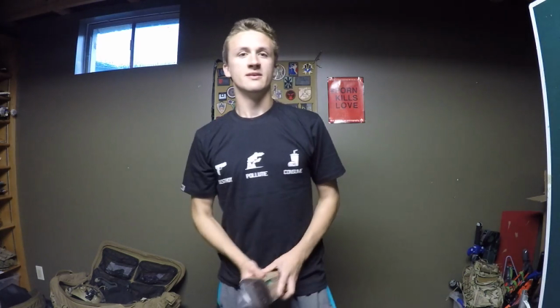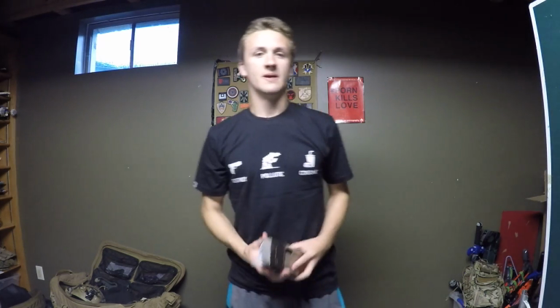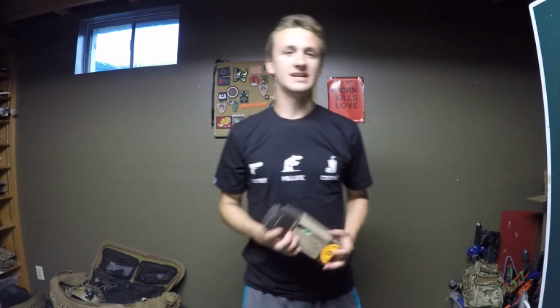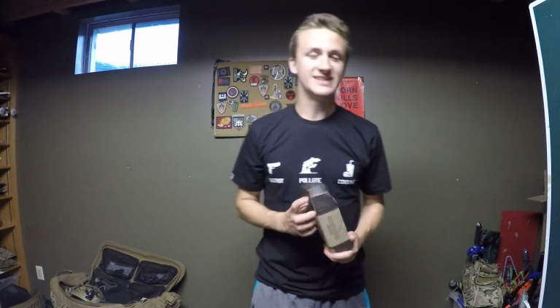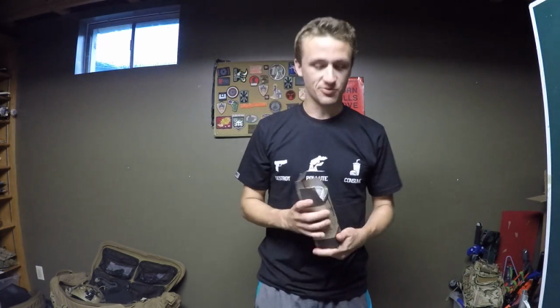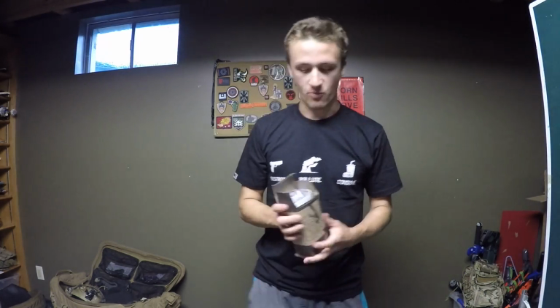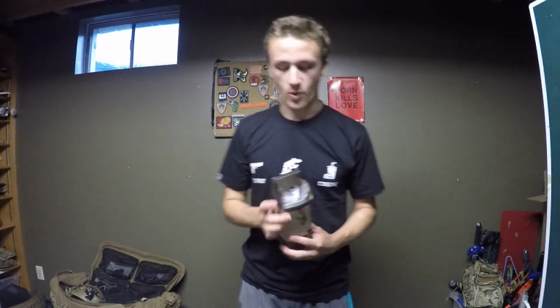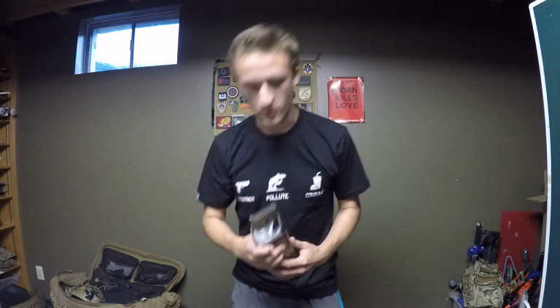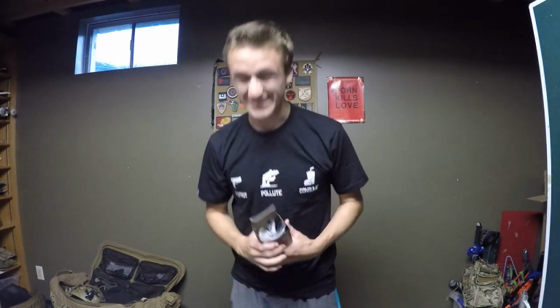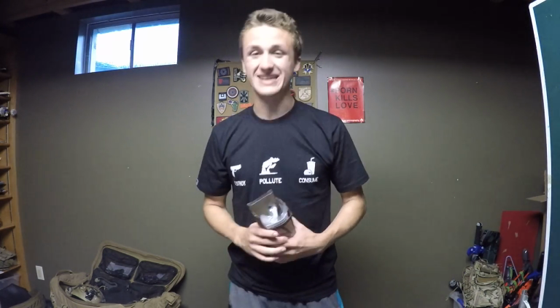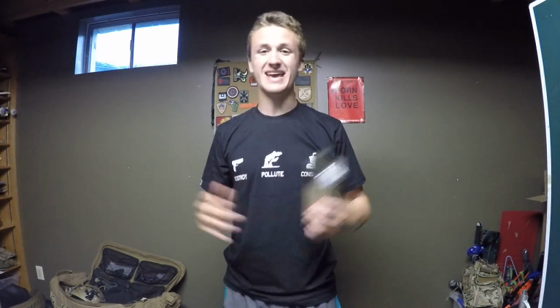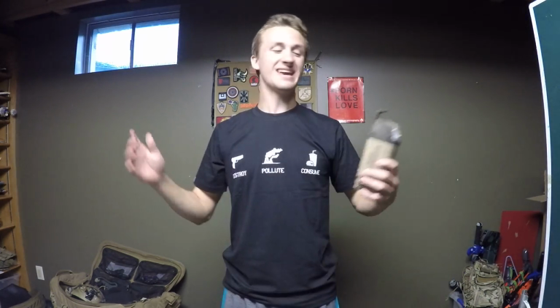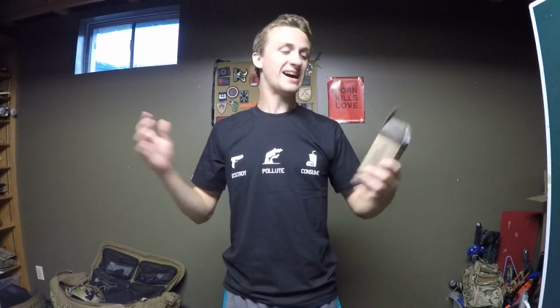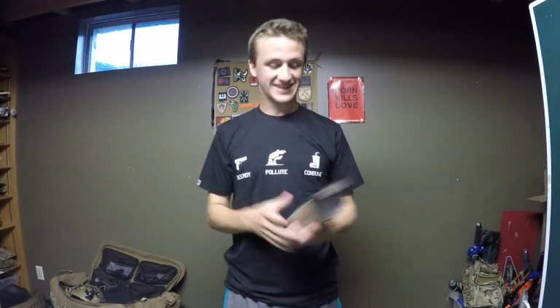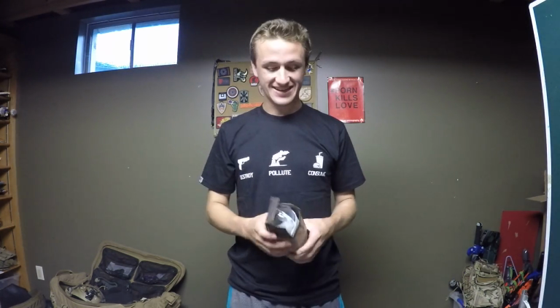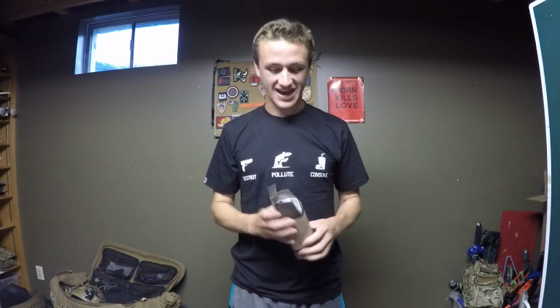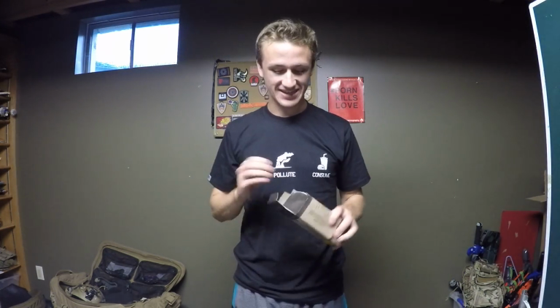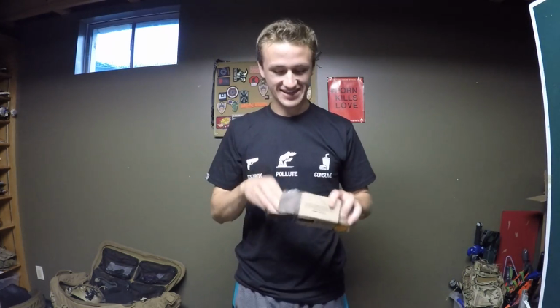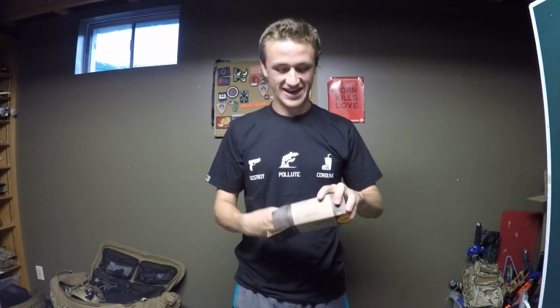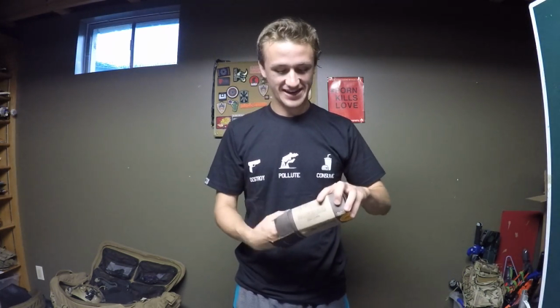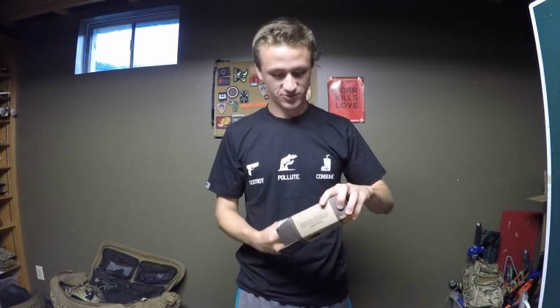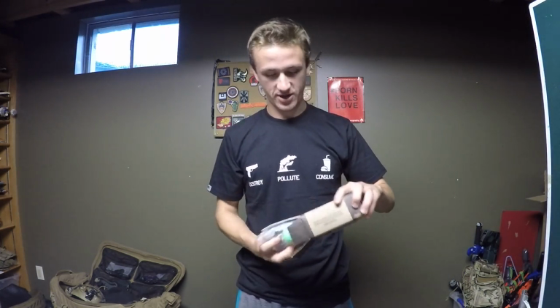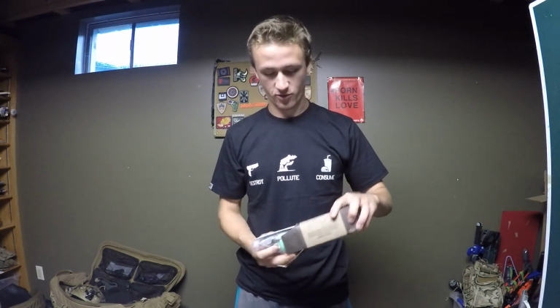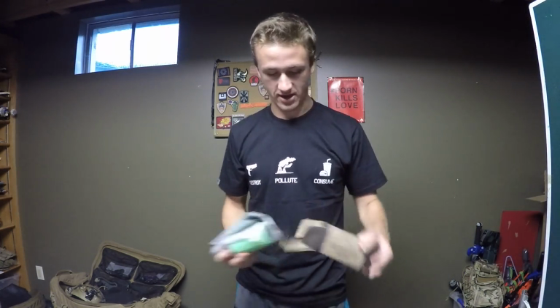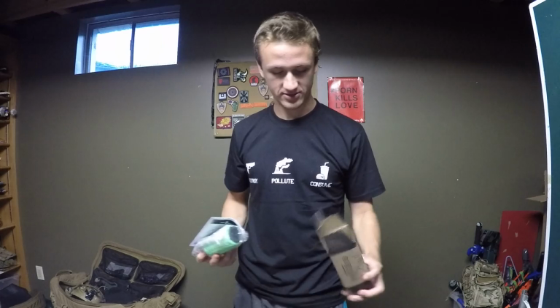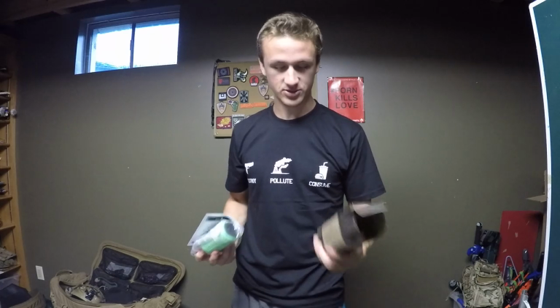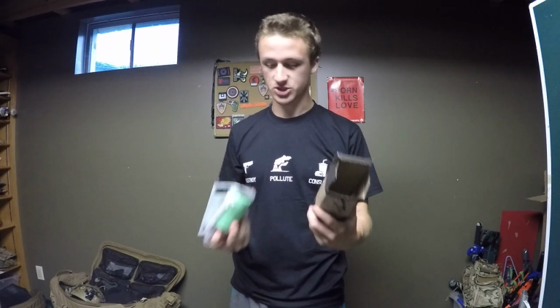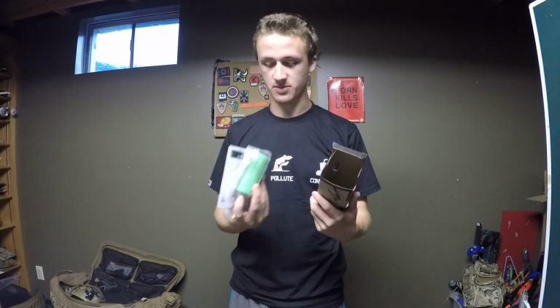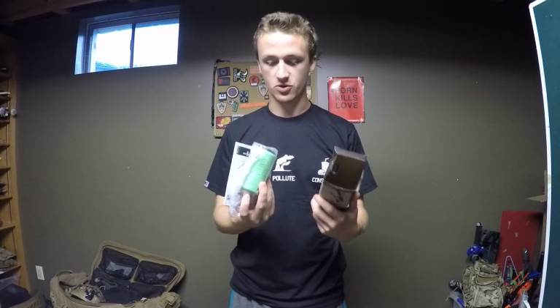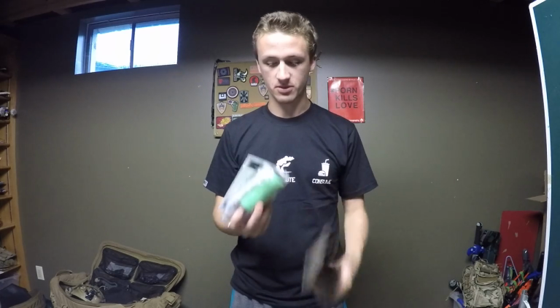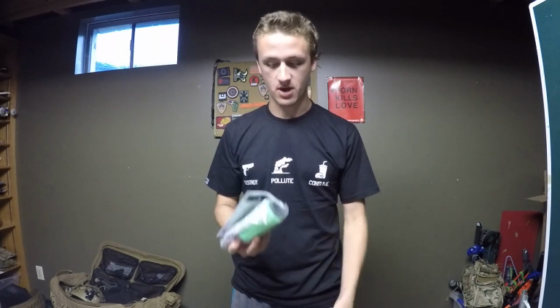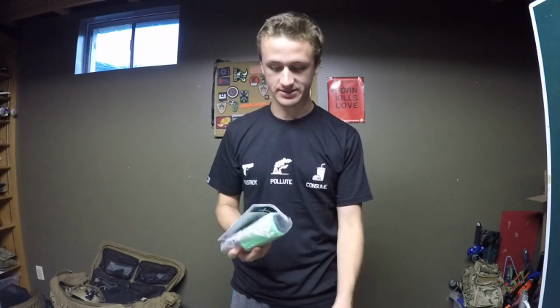Hey guys, it's Alamag1on1 and today I got a tornado grenade. This is just going to be a quick unboxing.